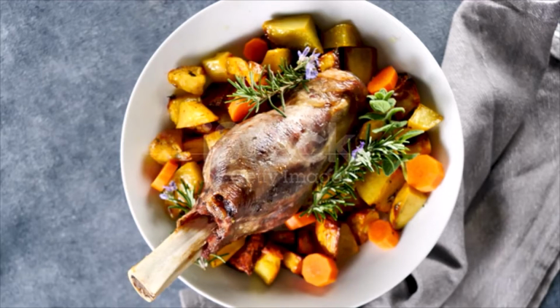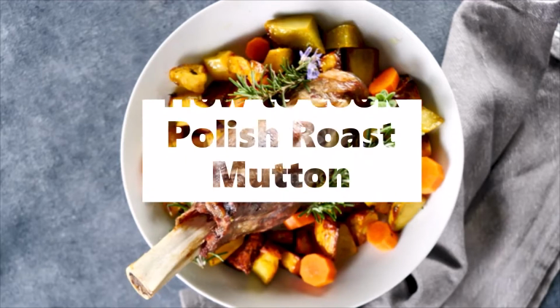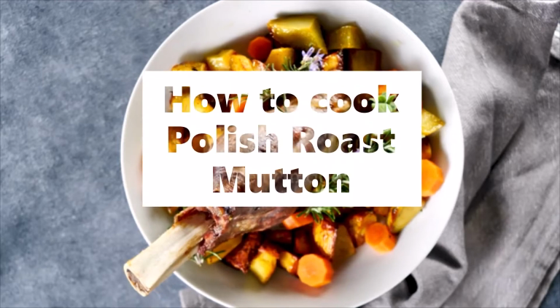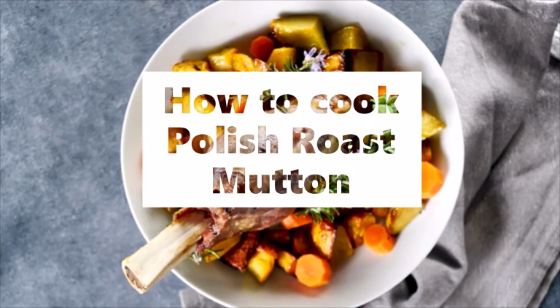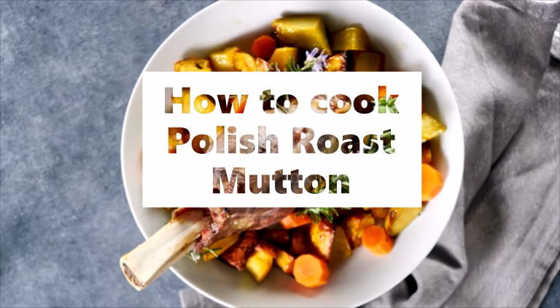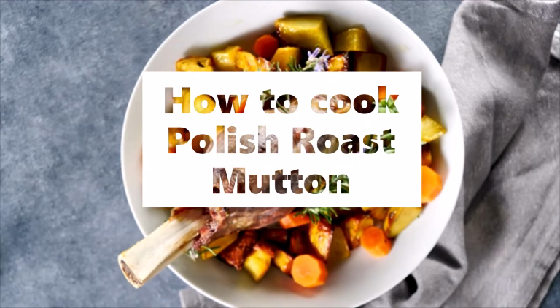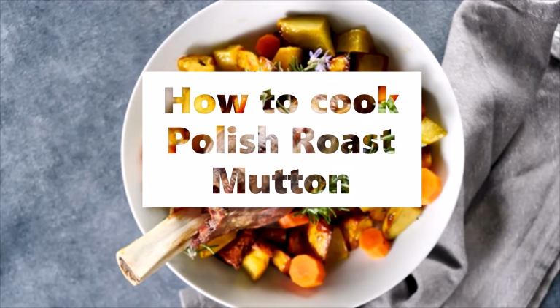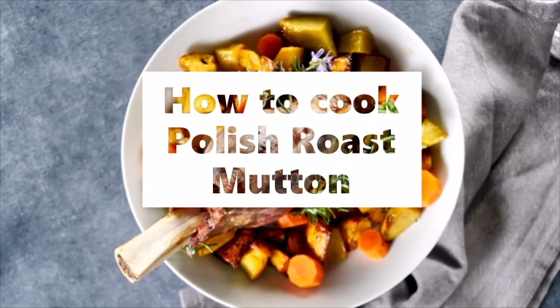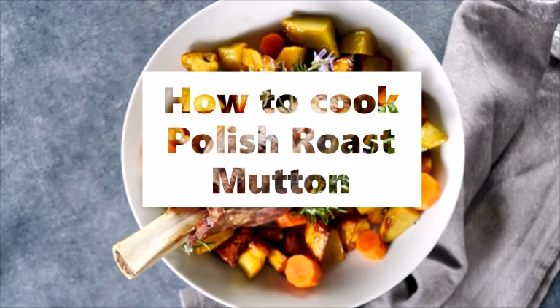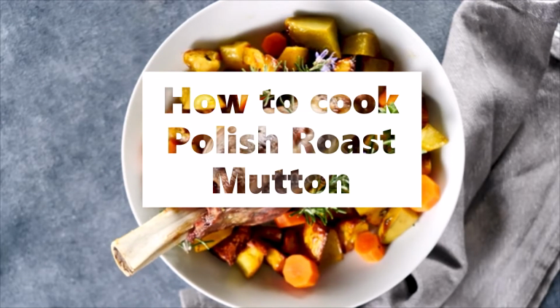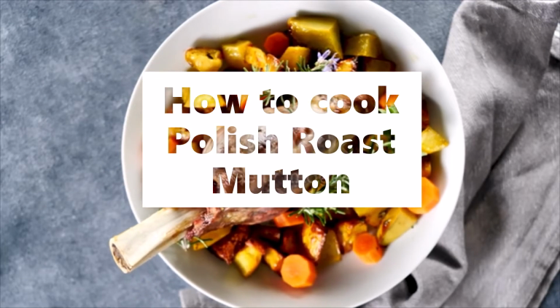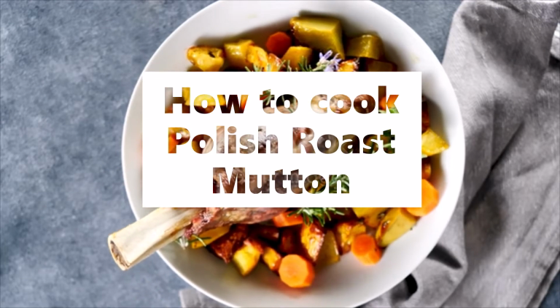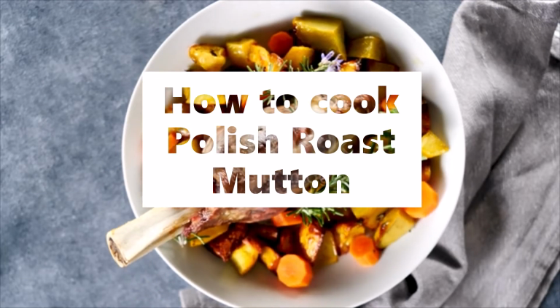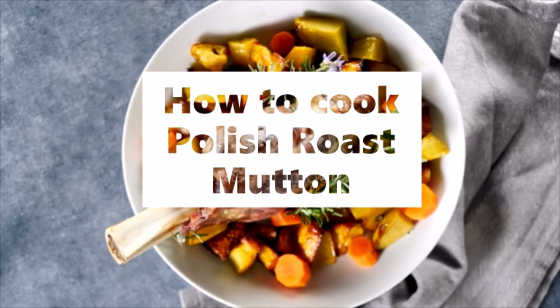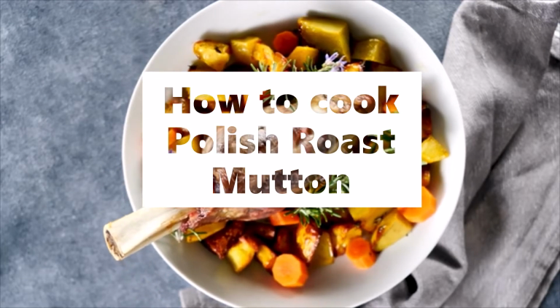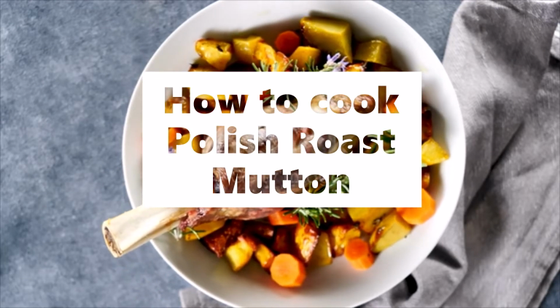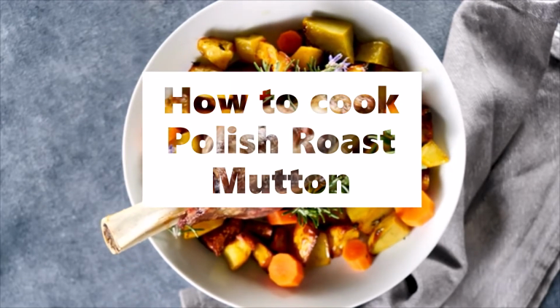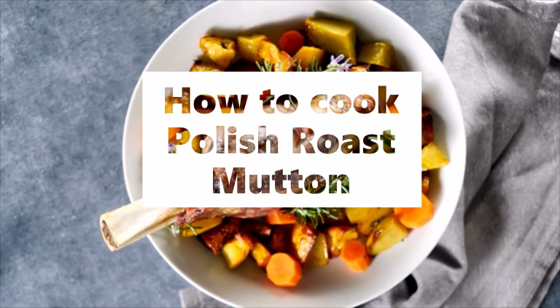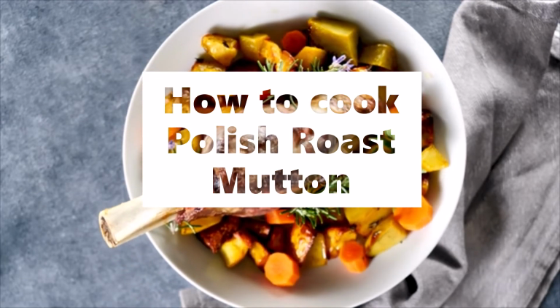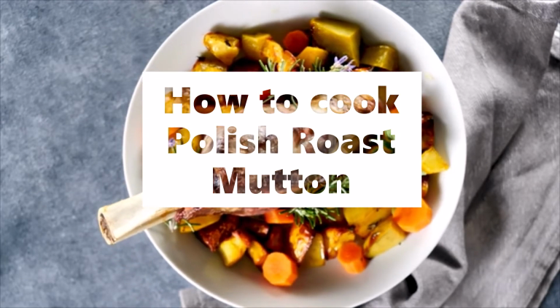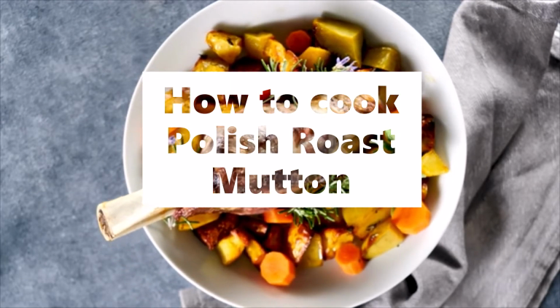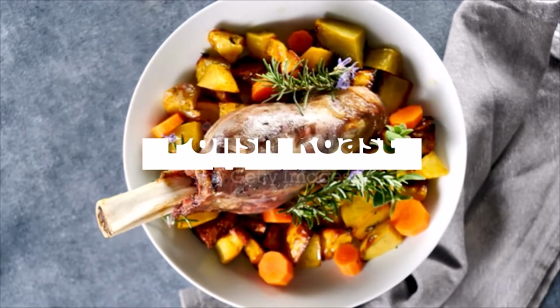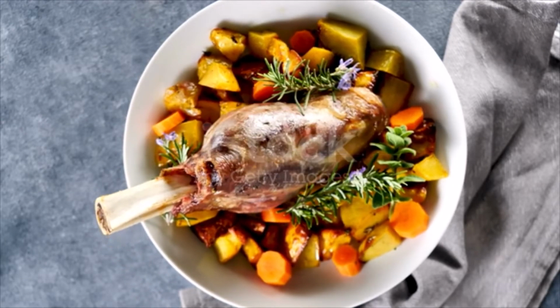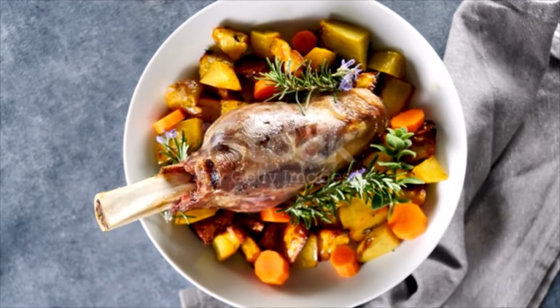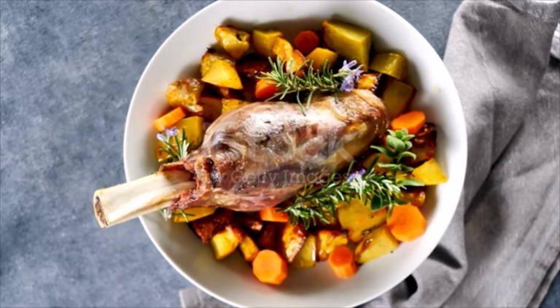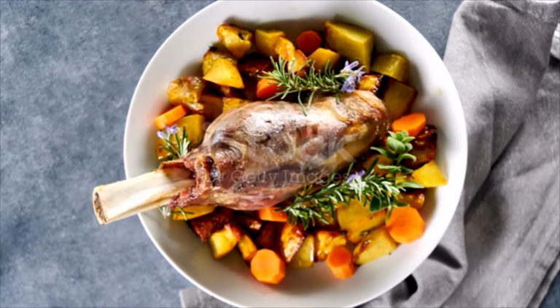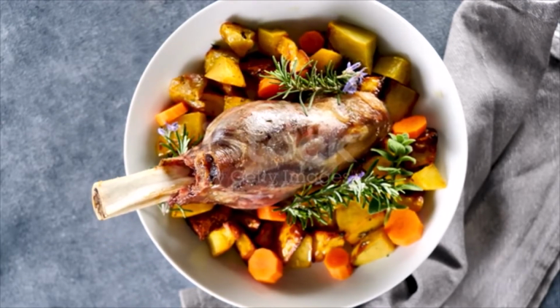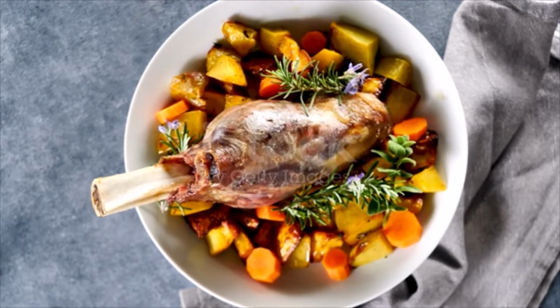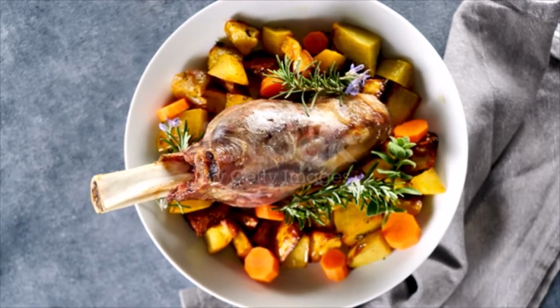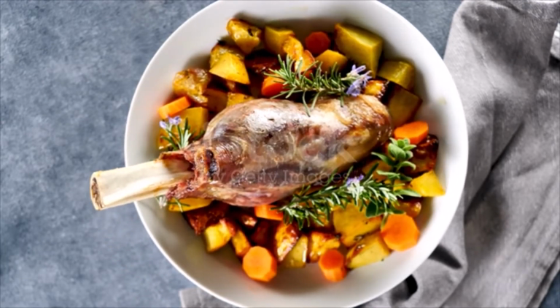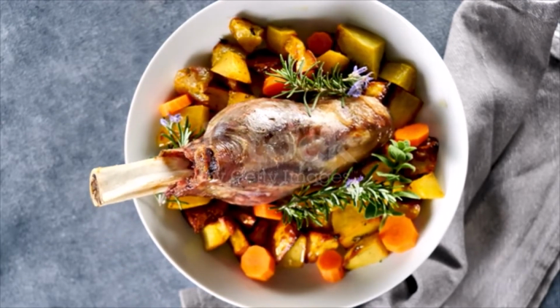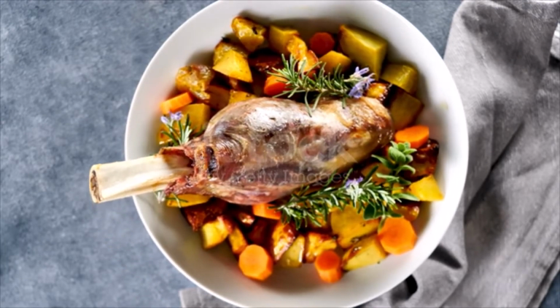Polish roast mutton. Season a leg of mutton with salt, pepper, and a pinch of cloves.